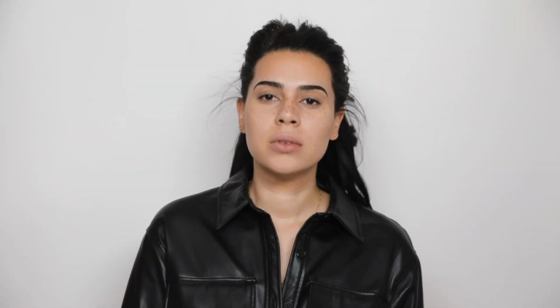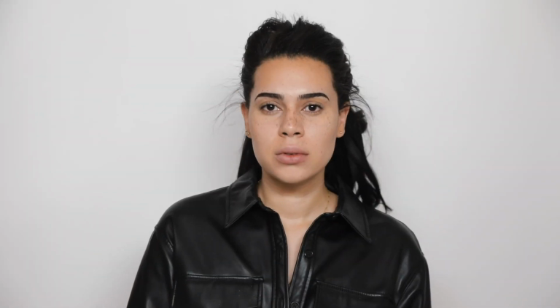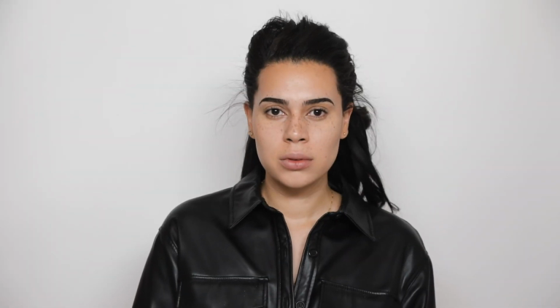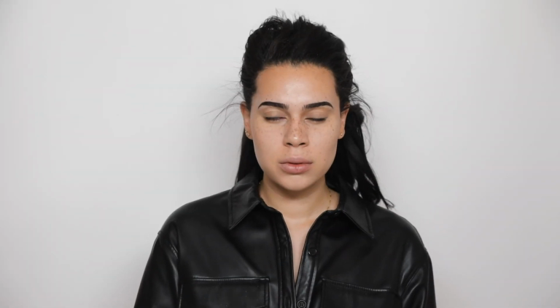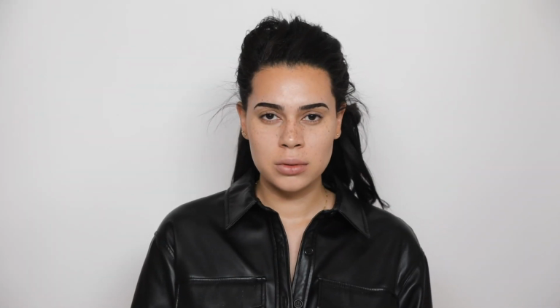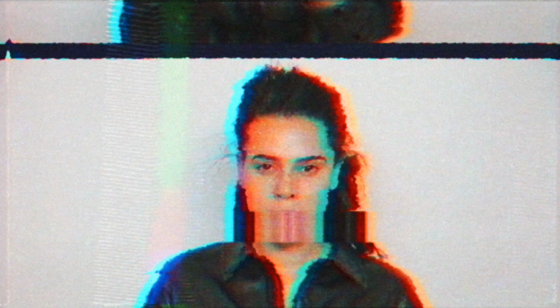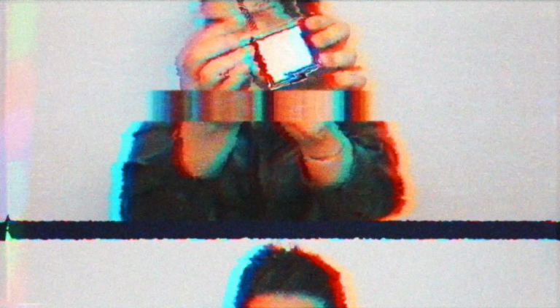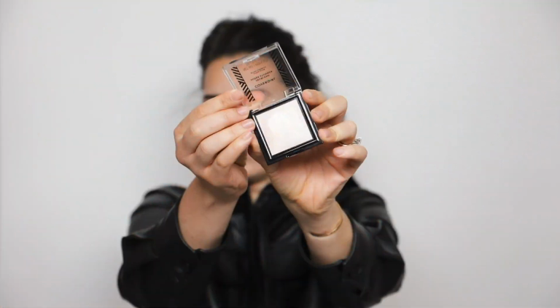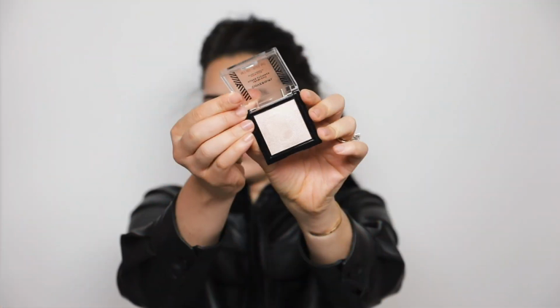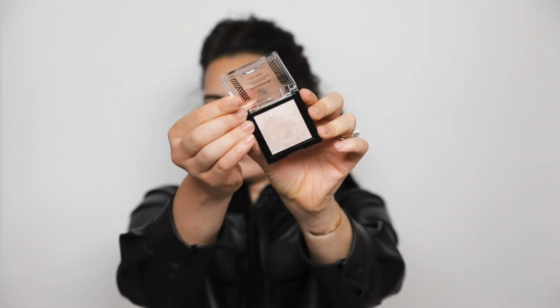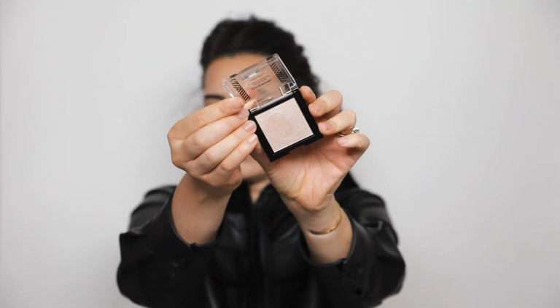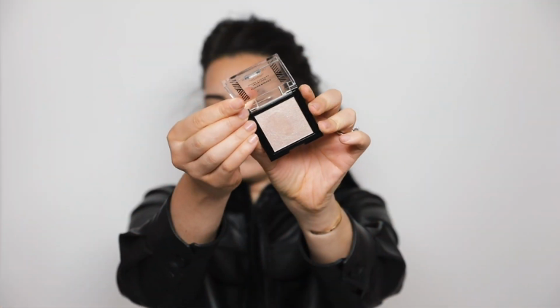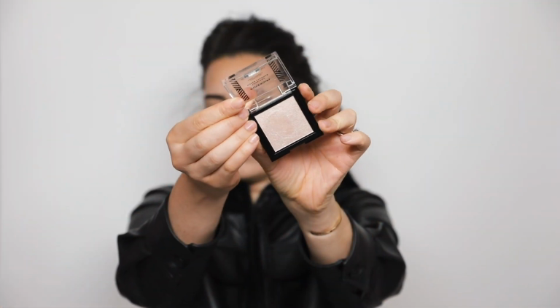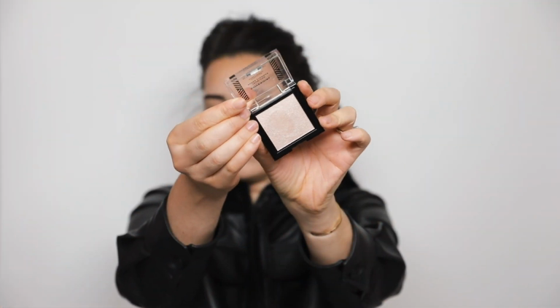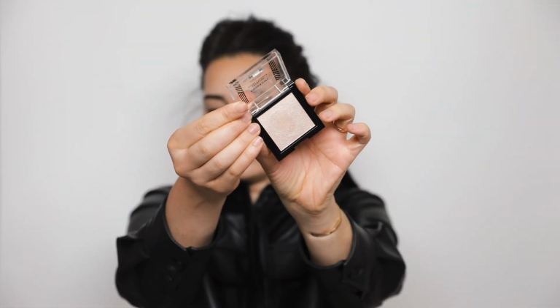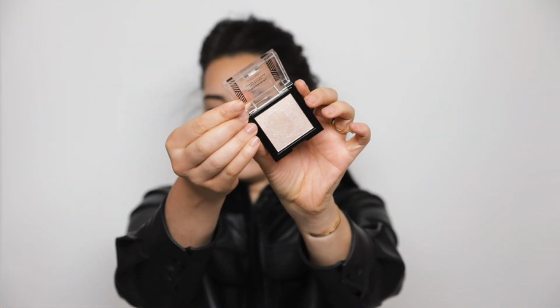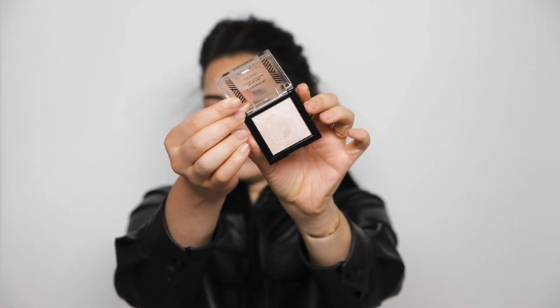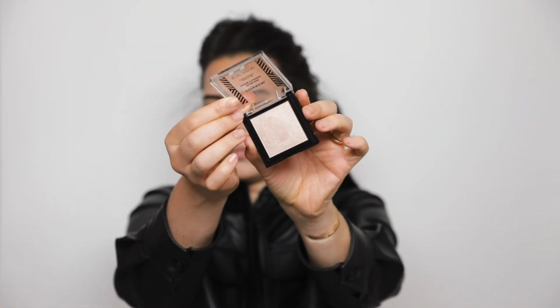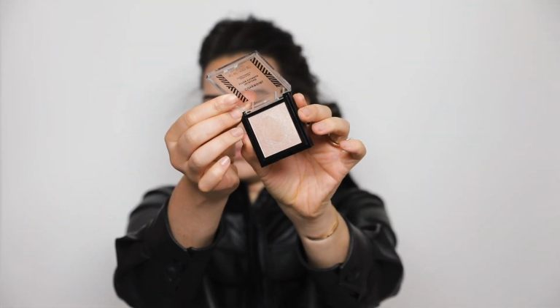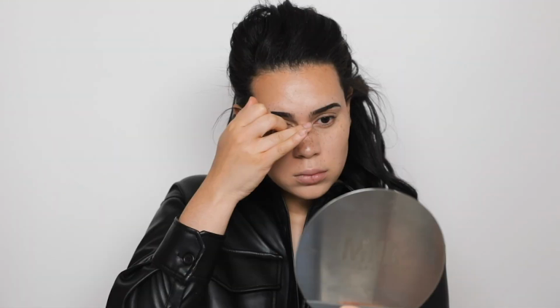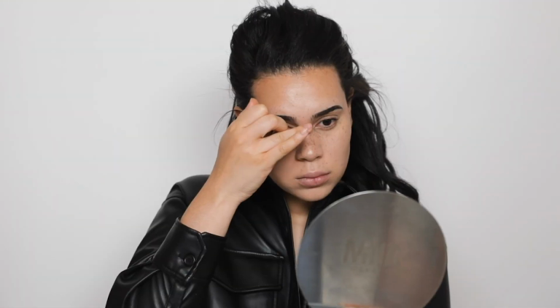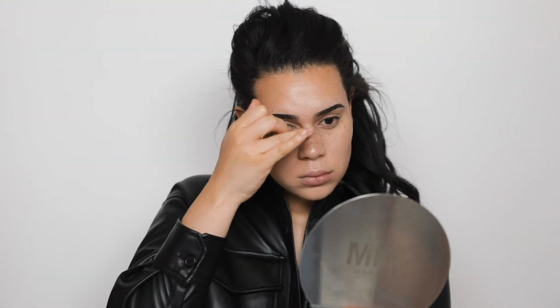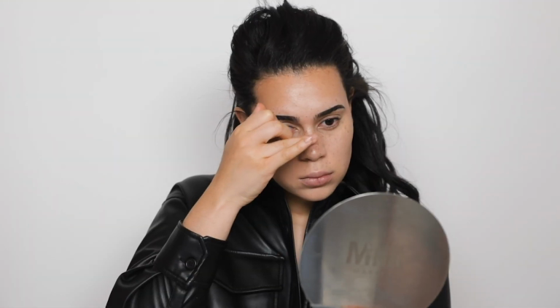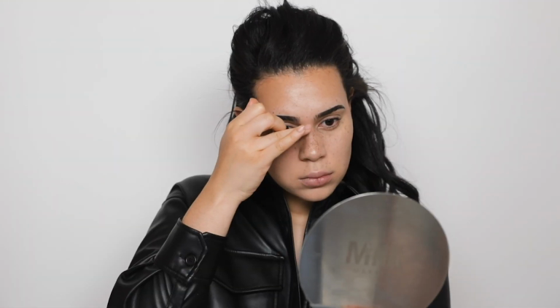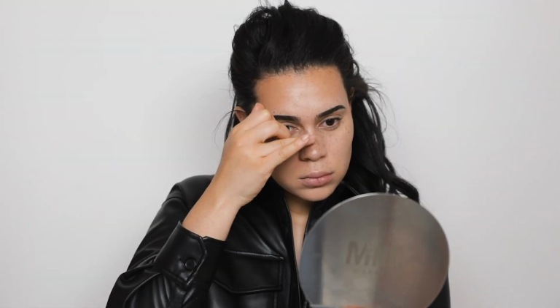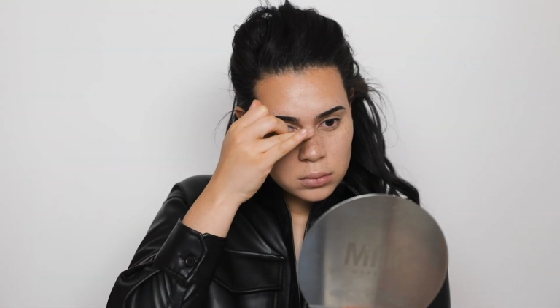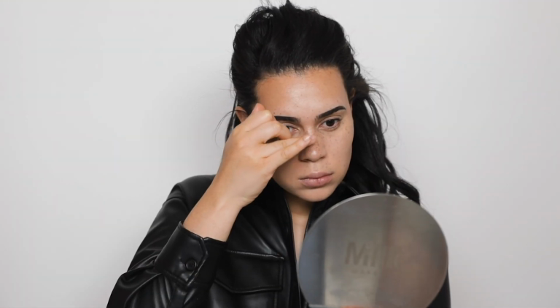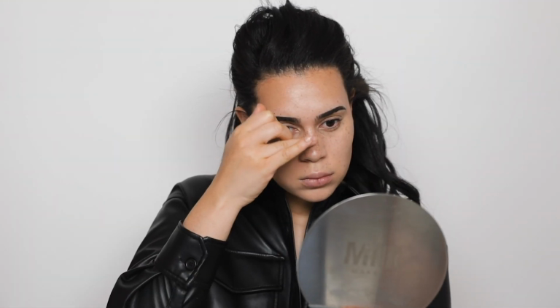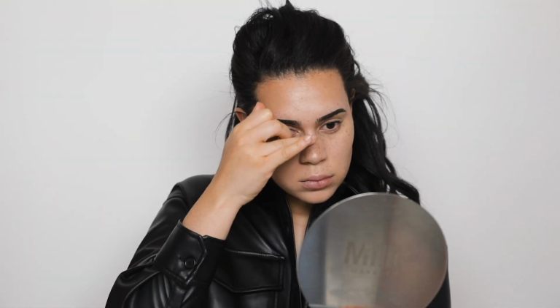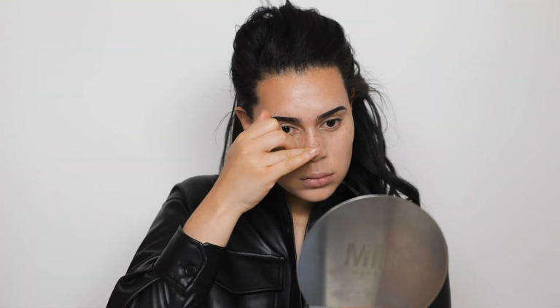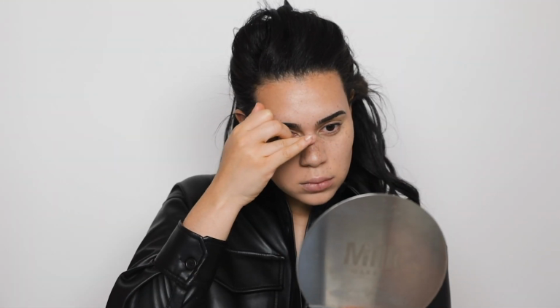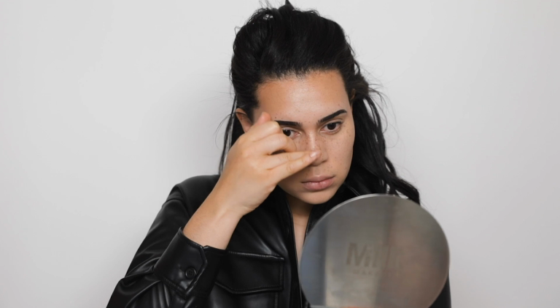For highlight I'm using this one by CoverGirl, applying it with my fingertips and then buffing it out with a brush.